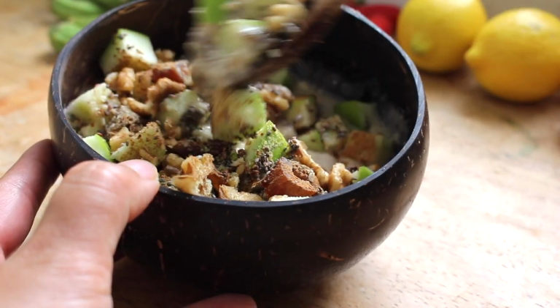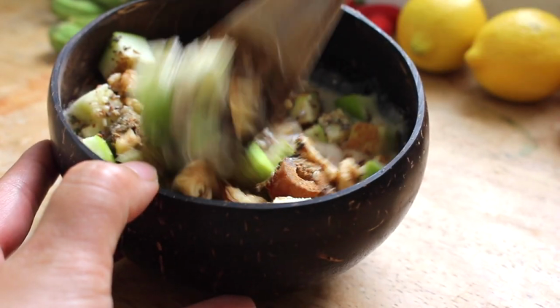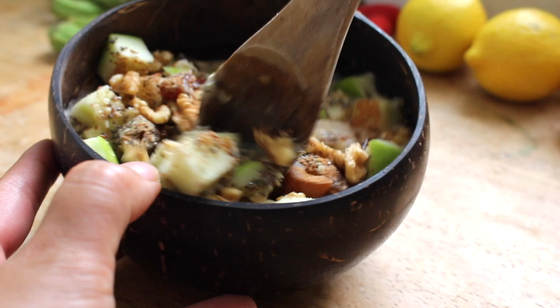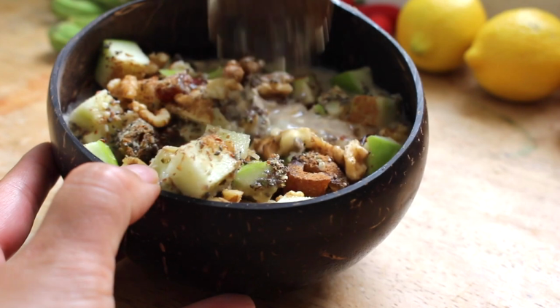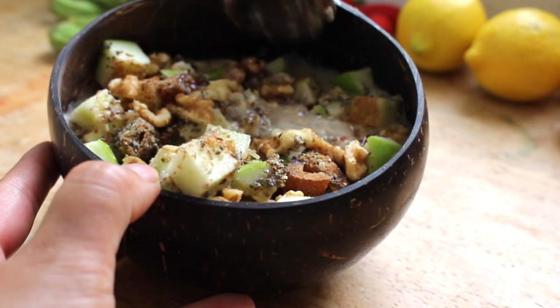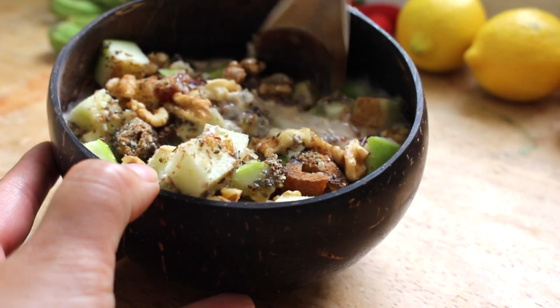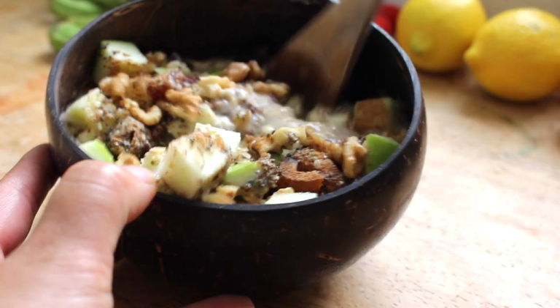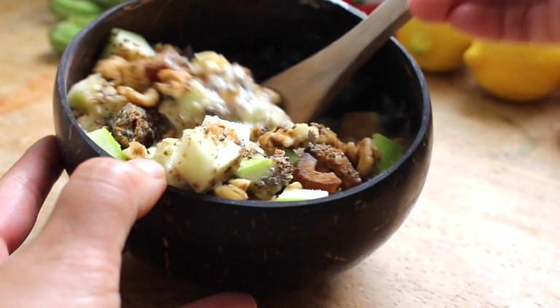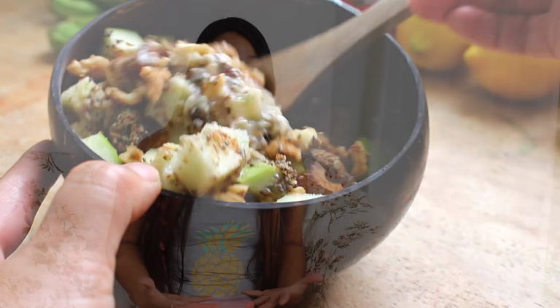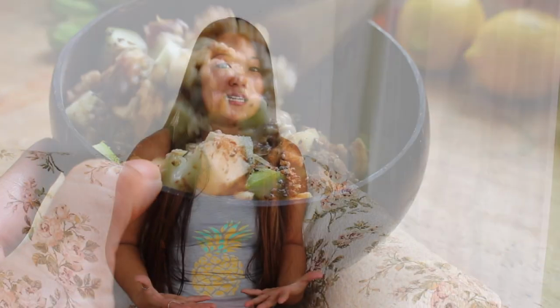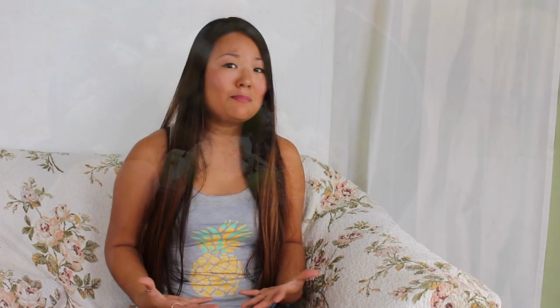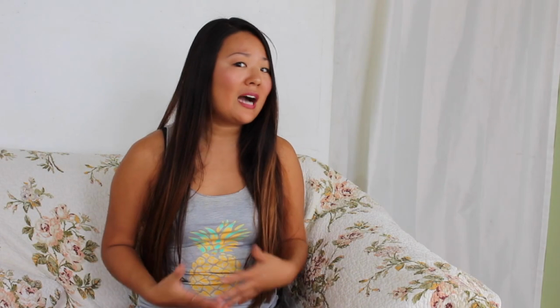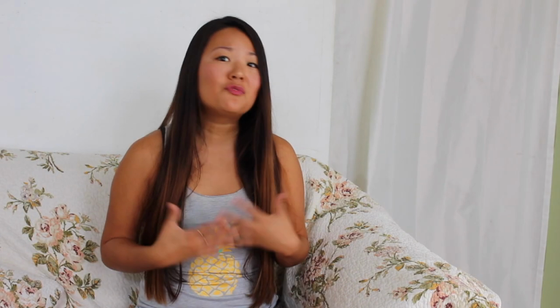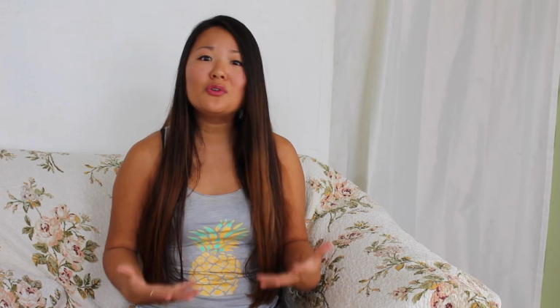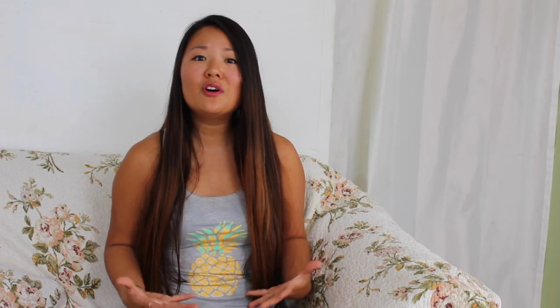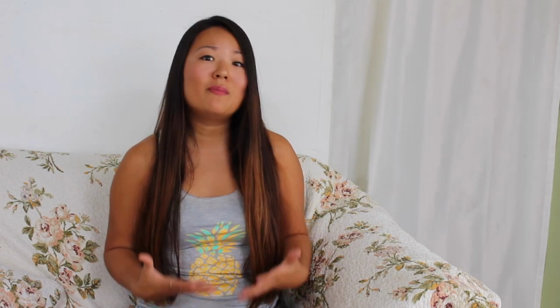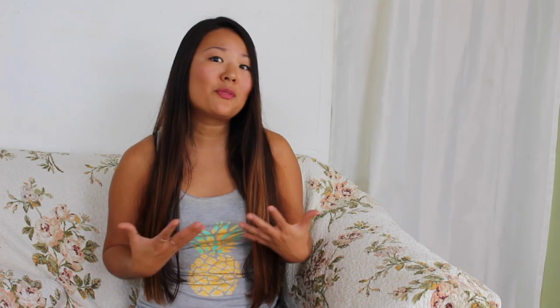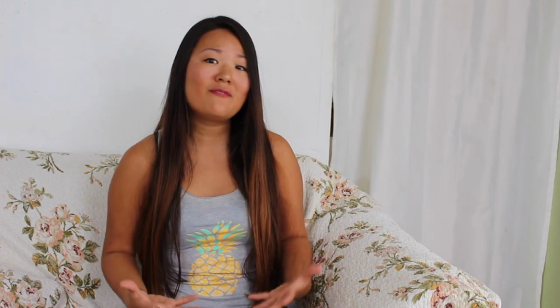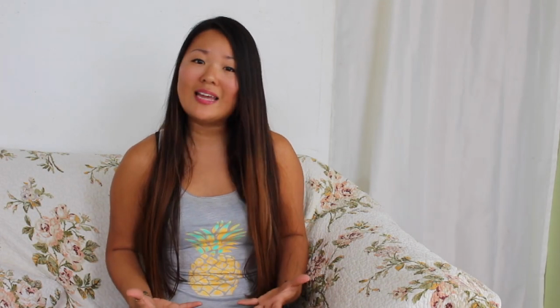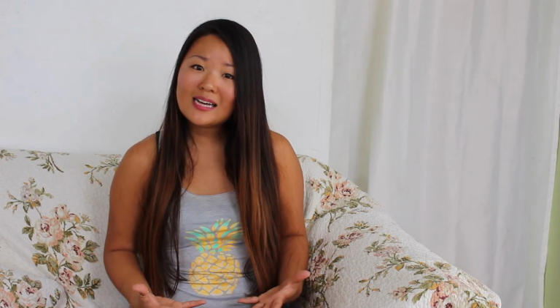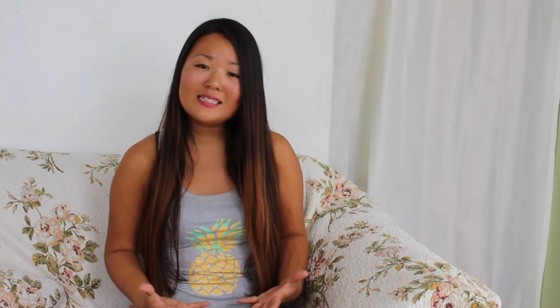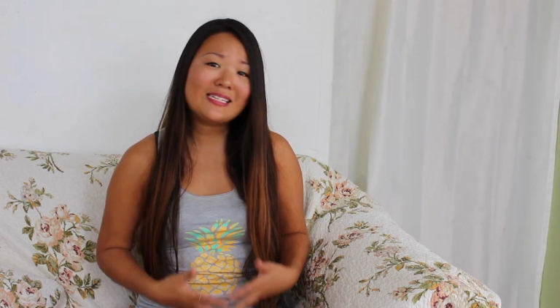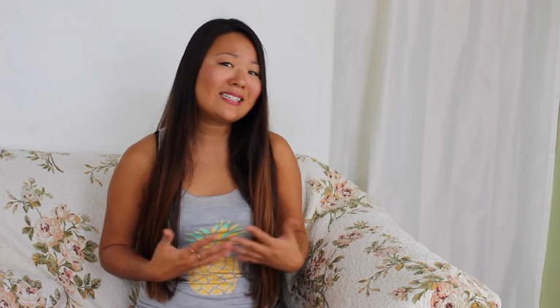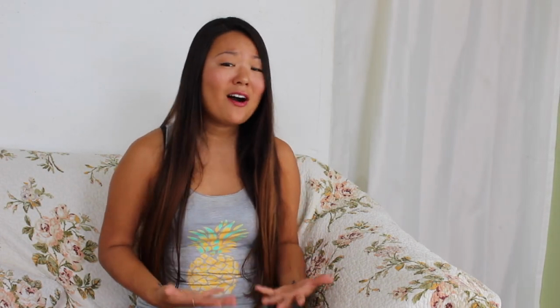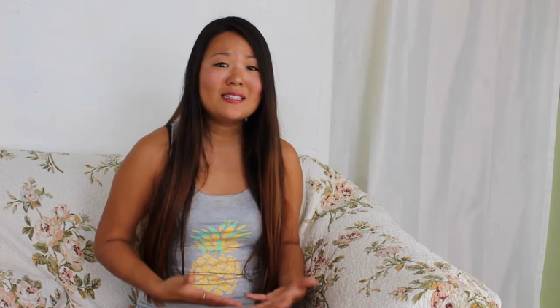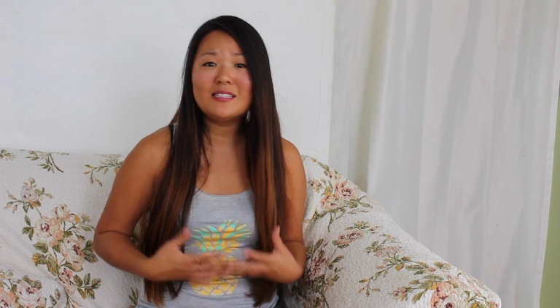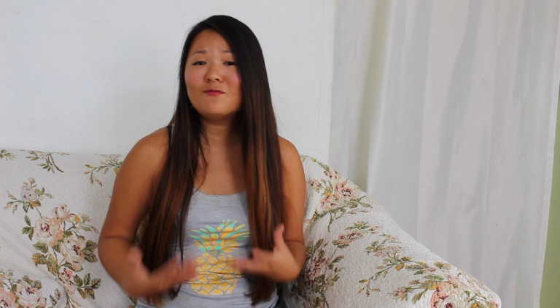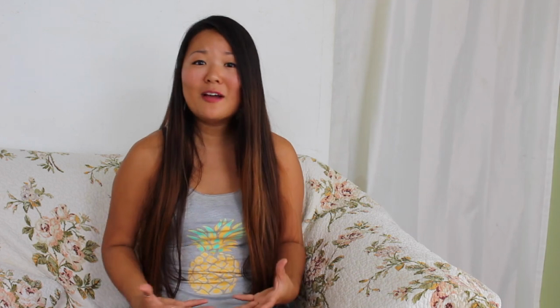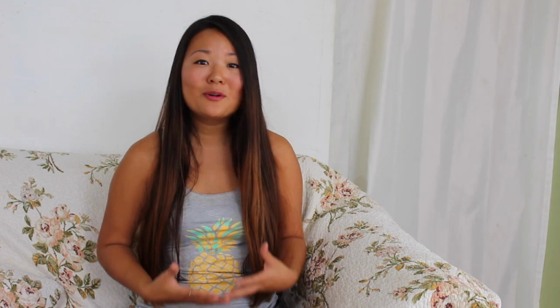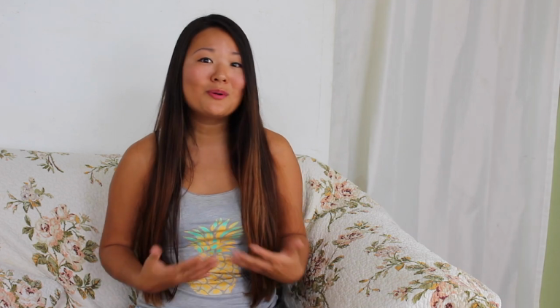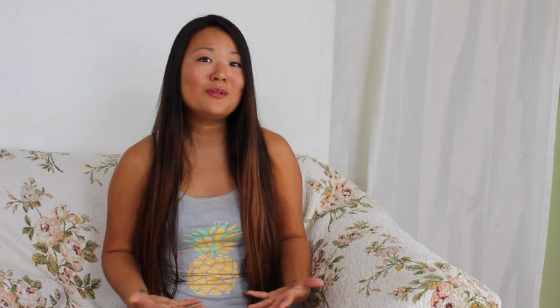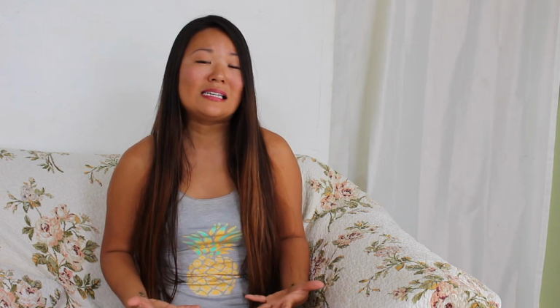I love it because it's nutritionally dense, packed full of omega-3 fatty acids, antioxidants, fiber, and protein.